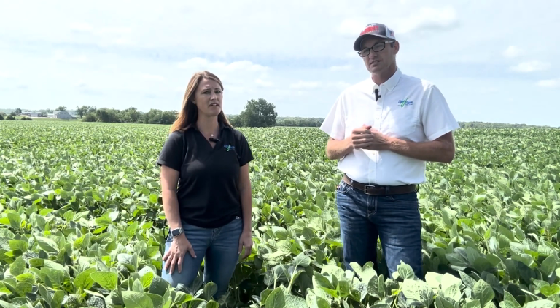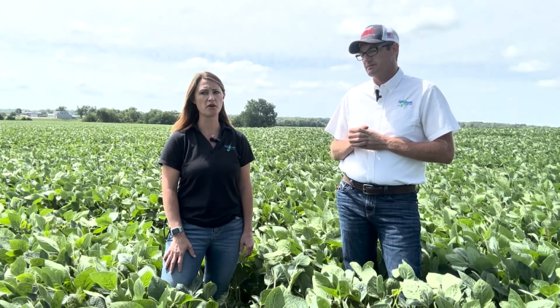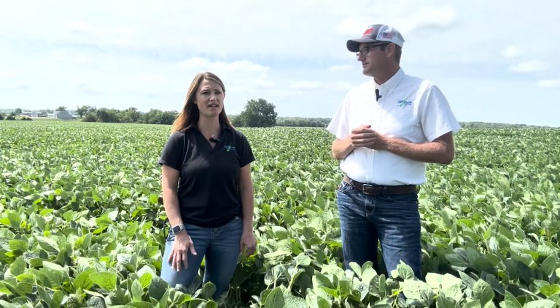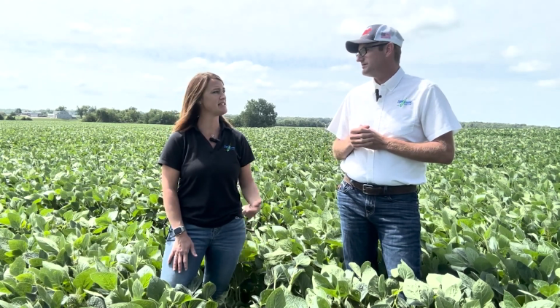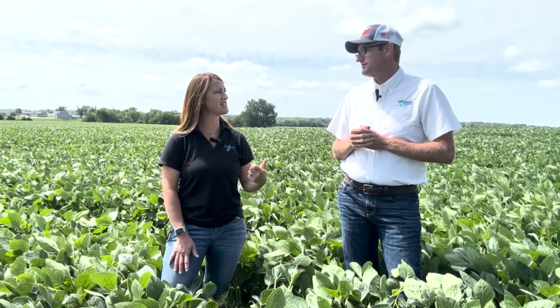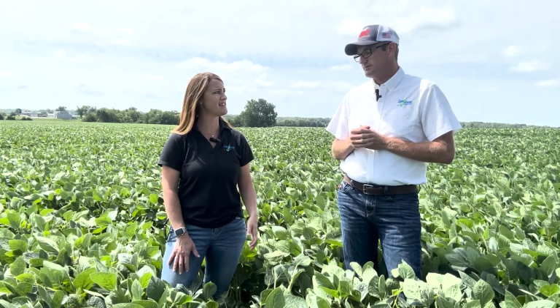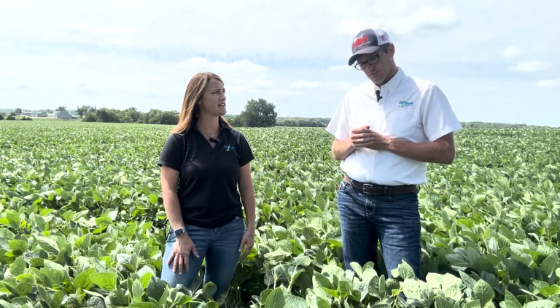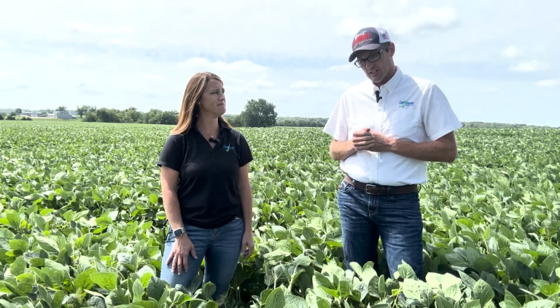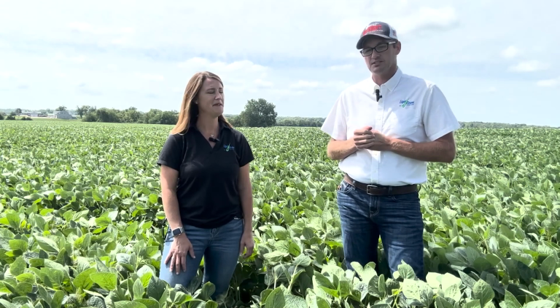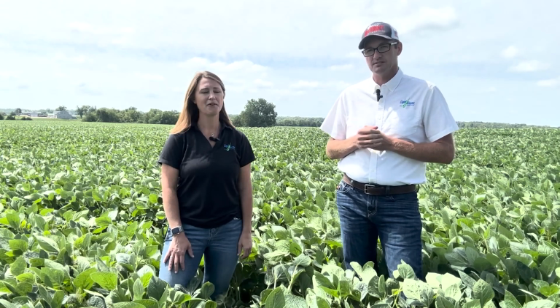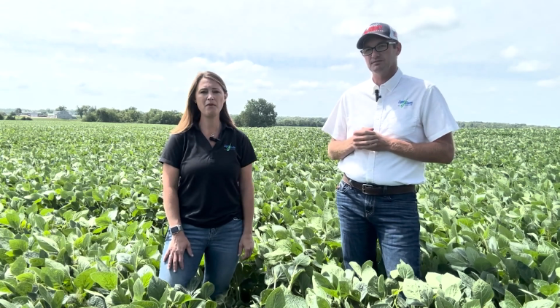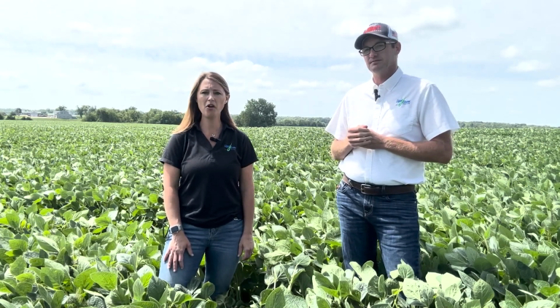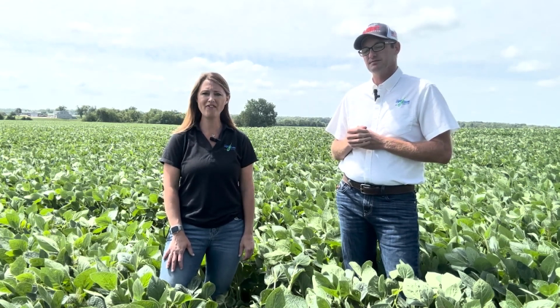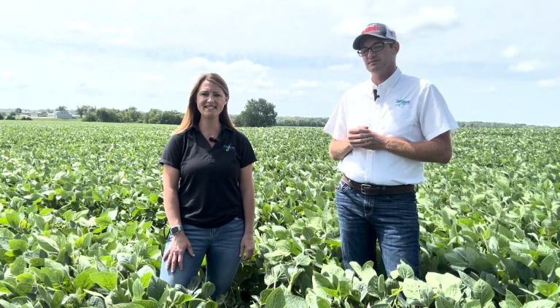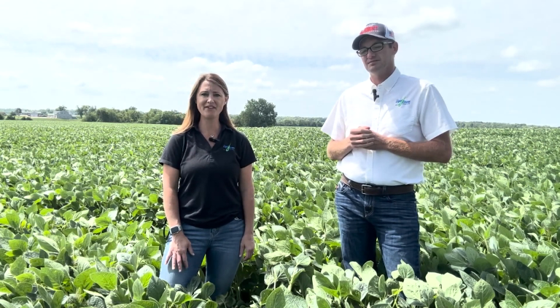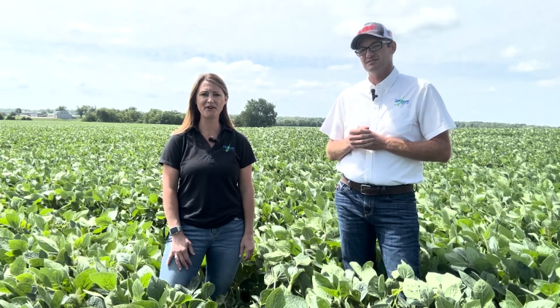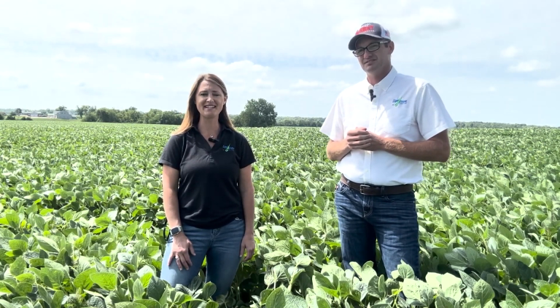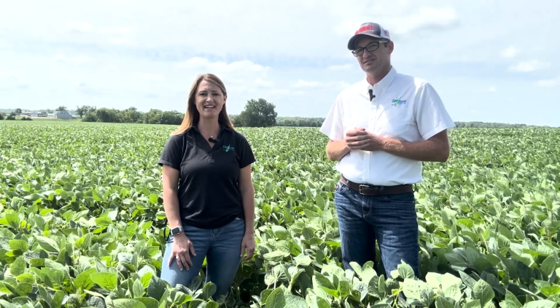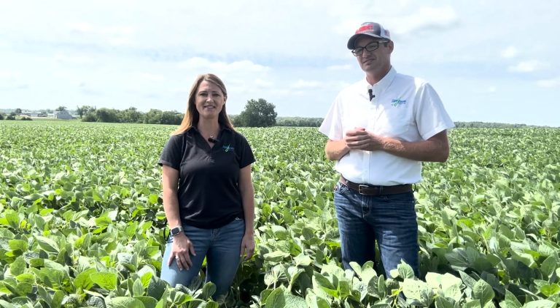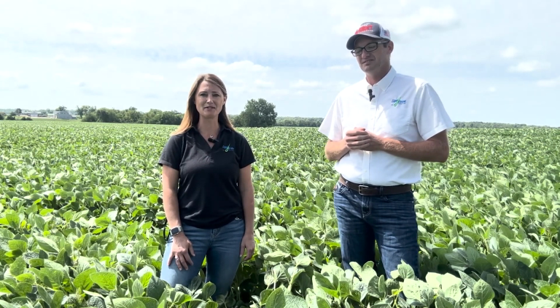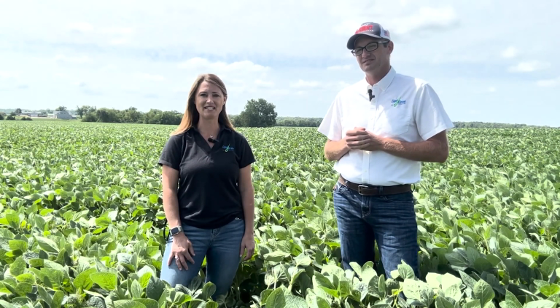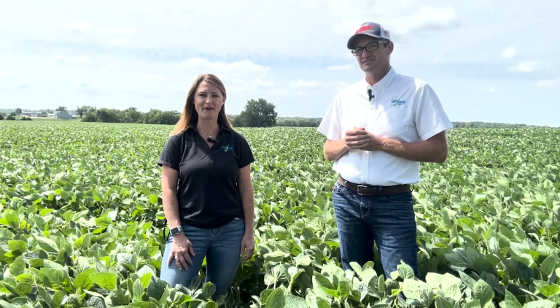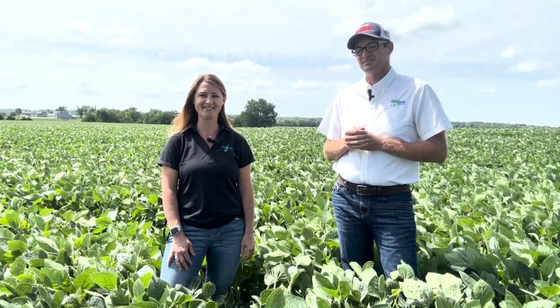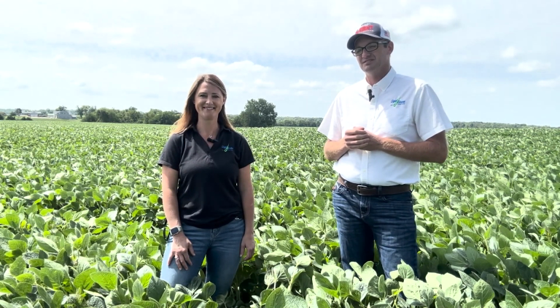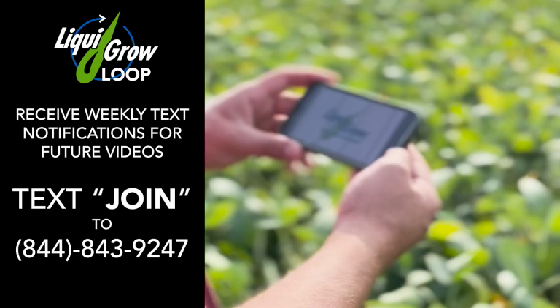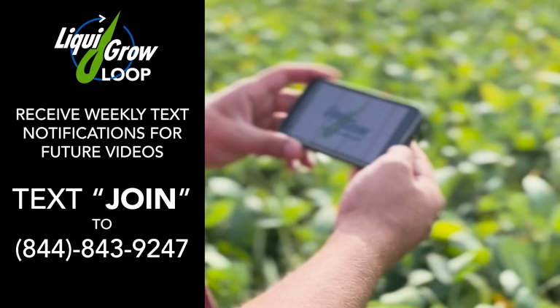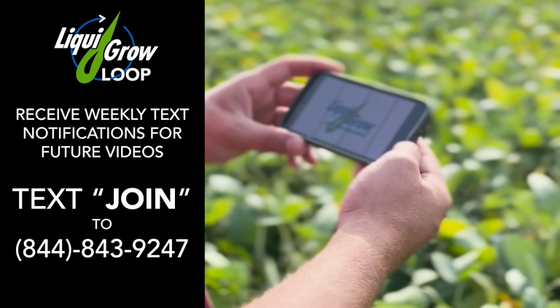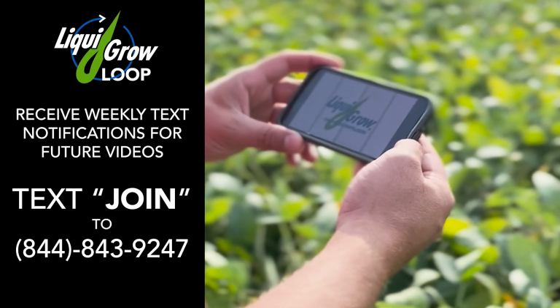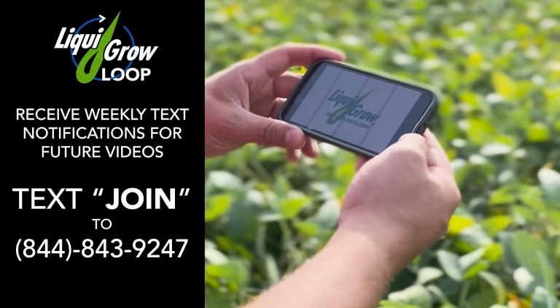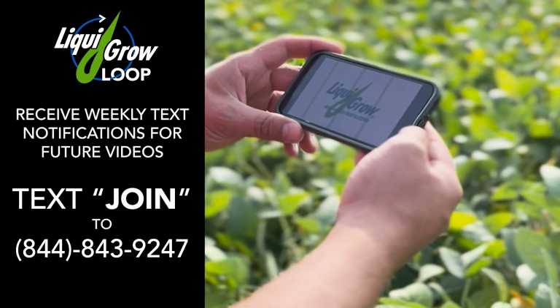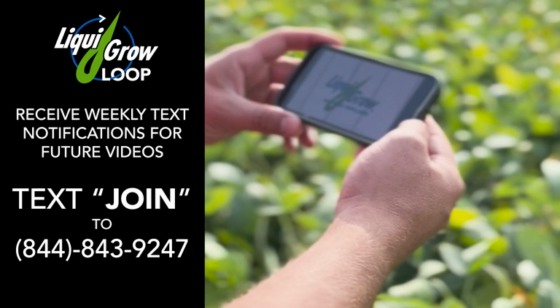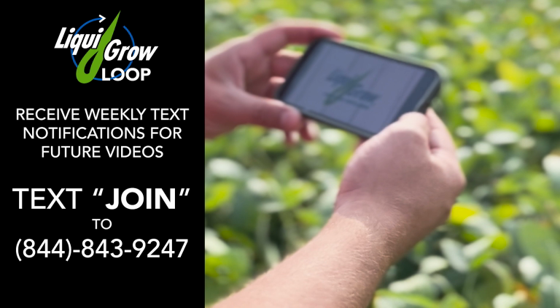And we can throw that in the tank today still. Yes, great. Well, I hope everybody's having a great day and getting those beans sprayed. Stay in the know with Liquid Grow.